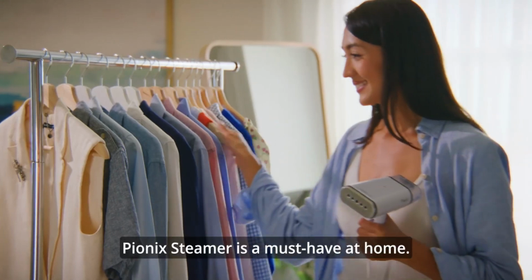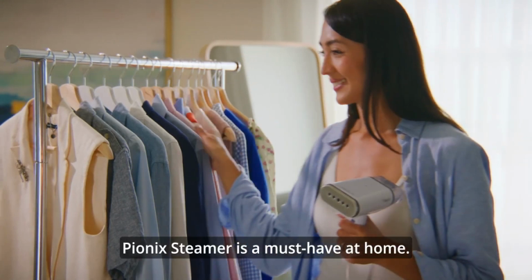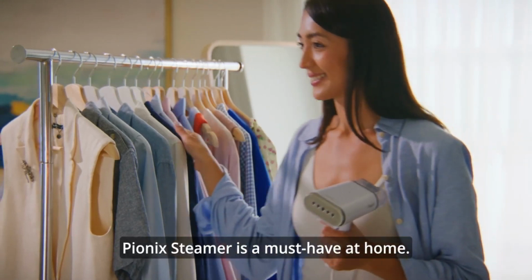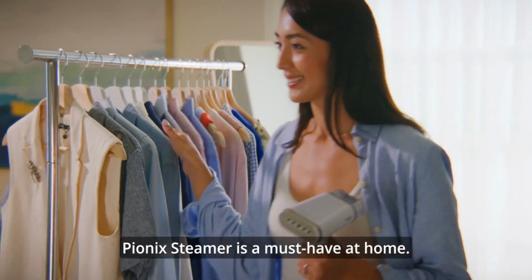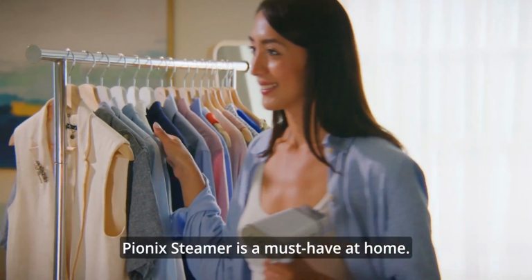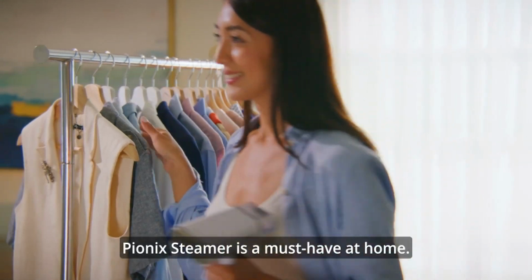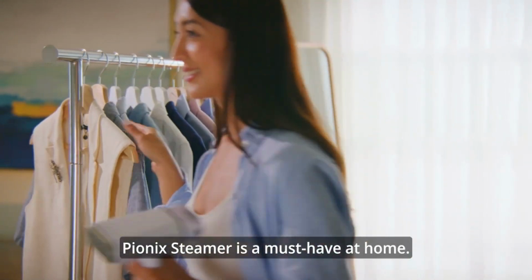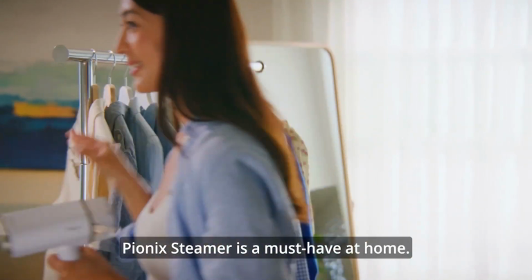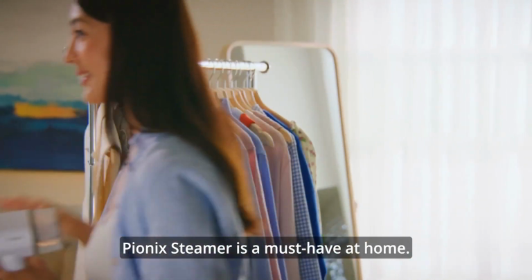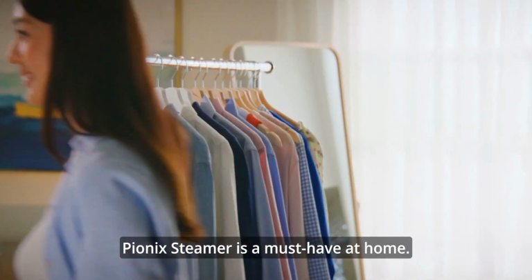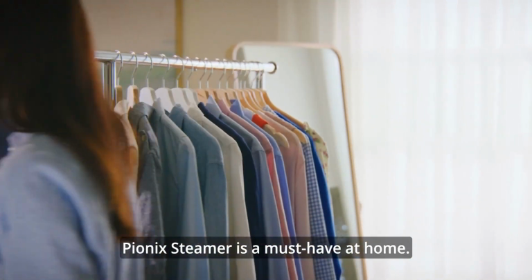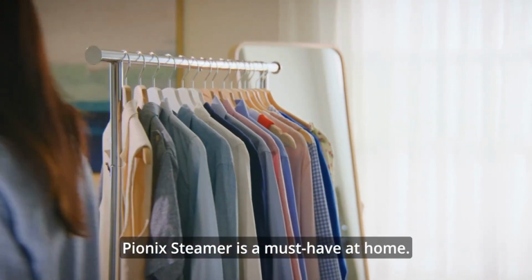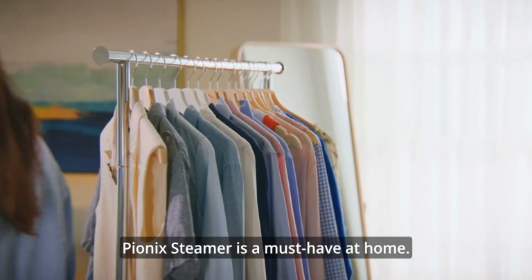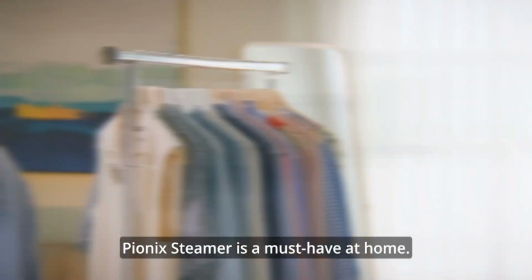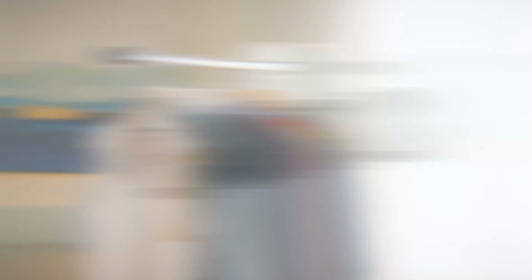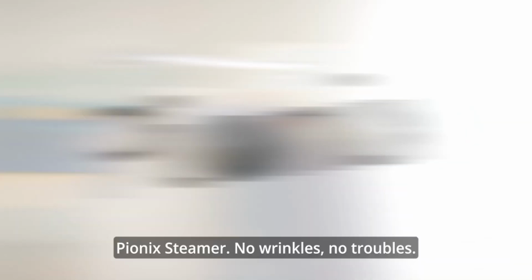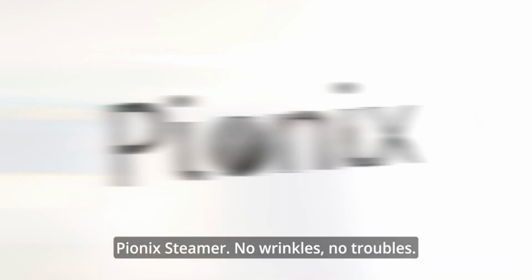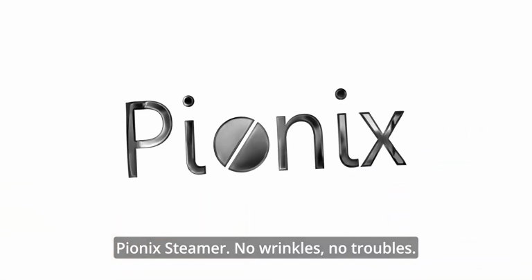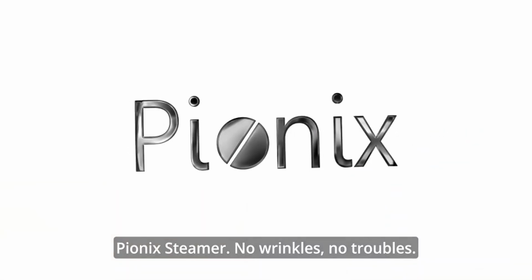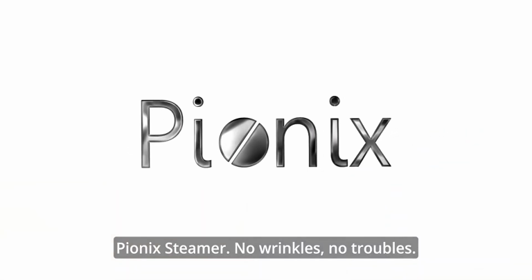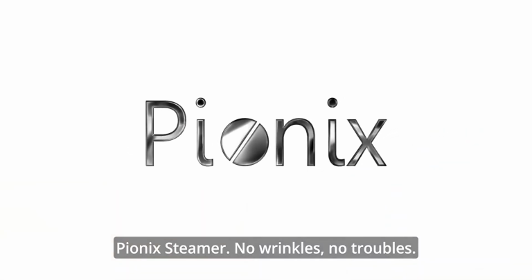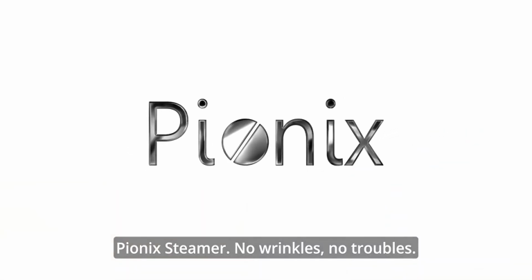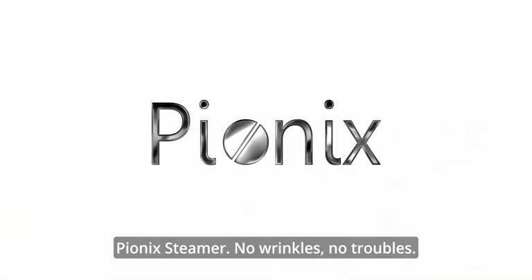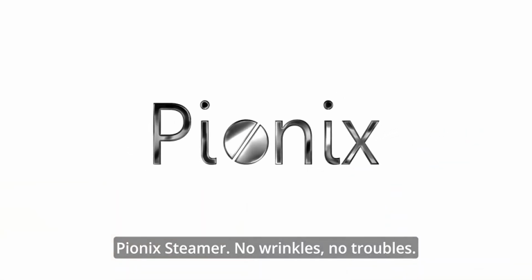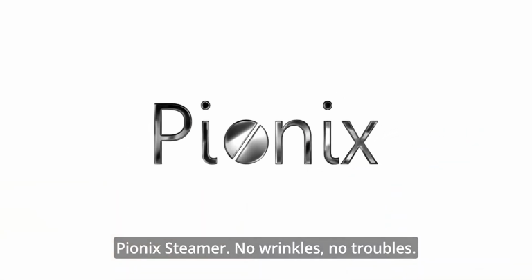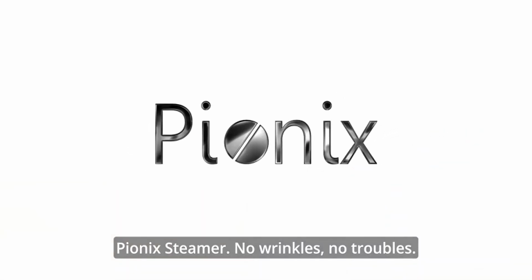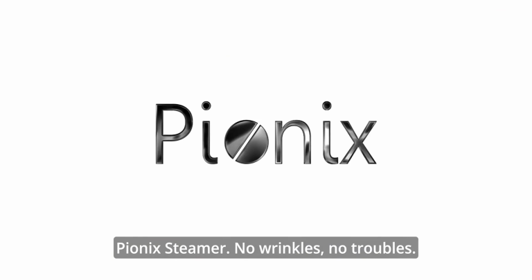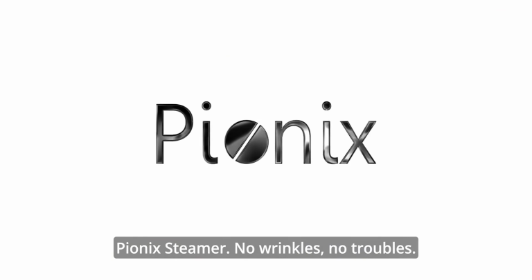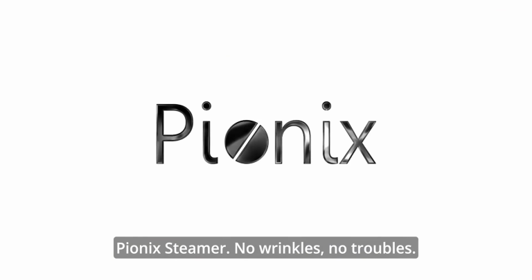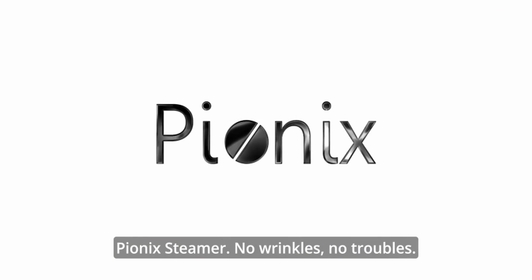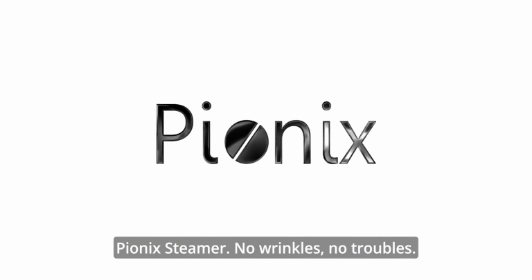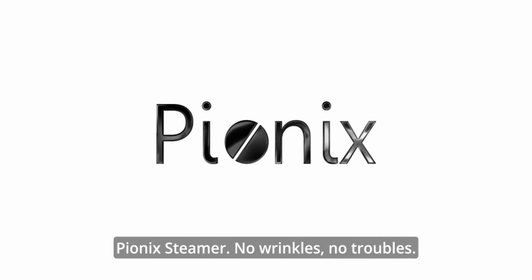Pionix Steamer is a must-have at home. Pionix Steamer — no wrinkles, no troubles.